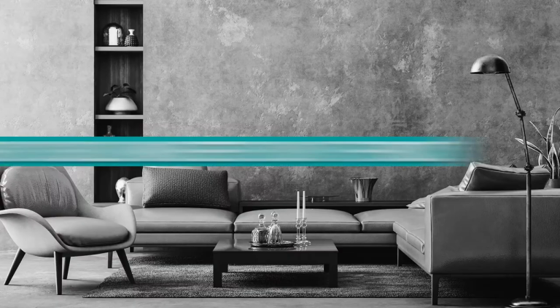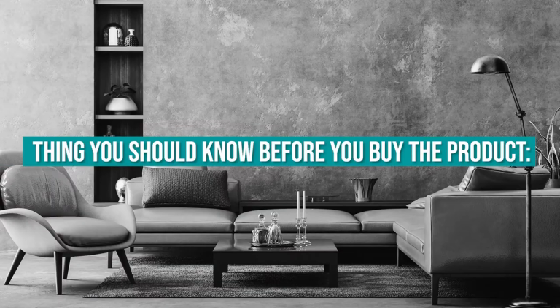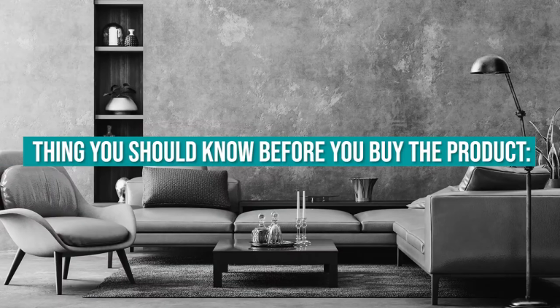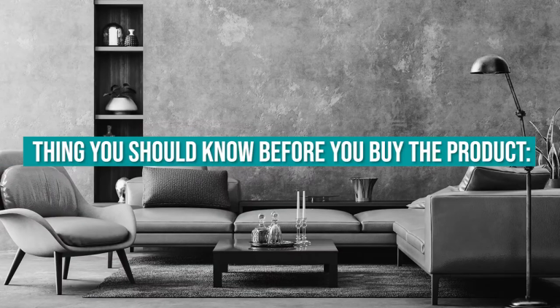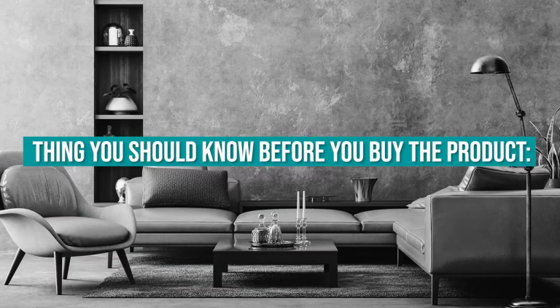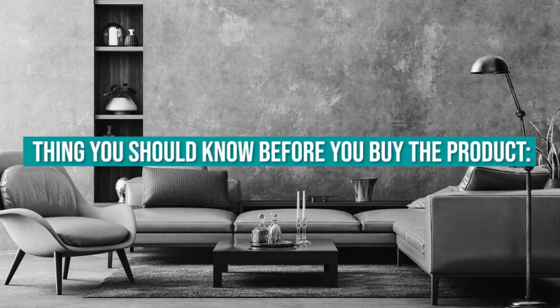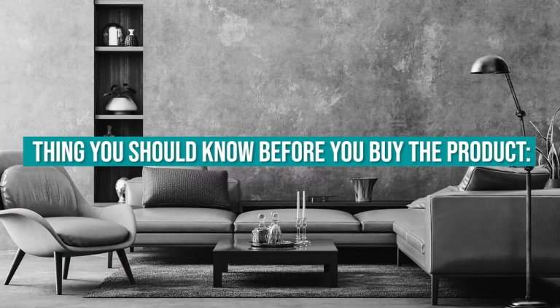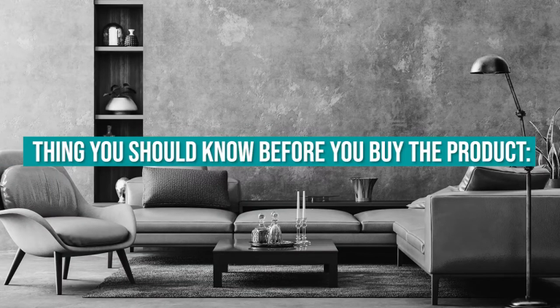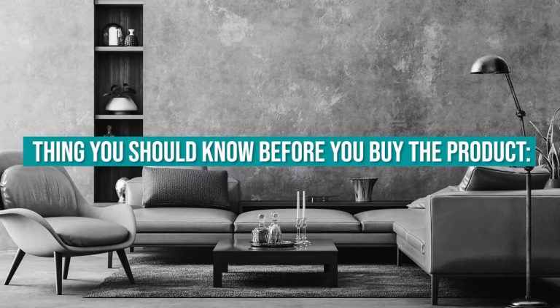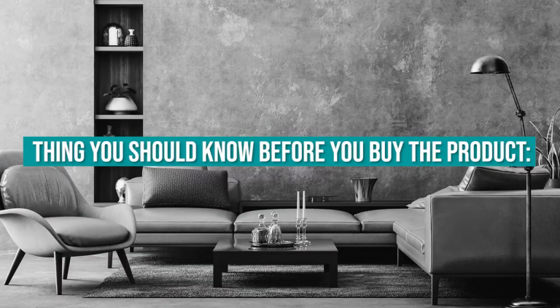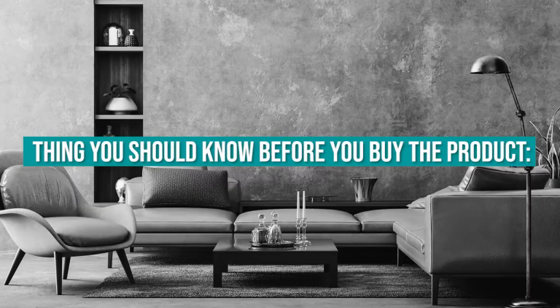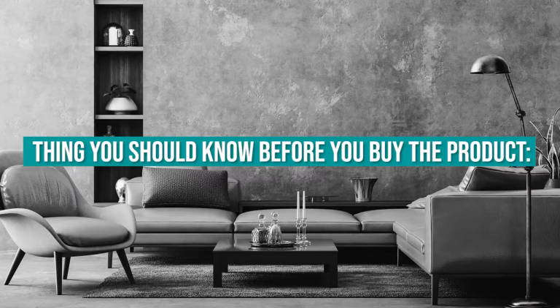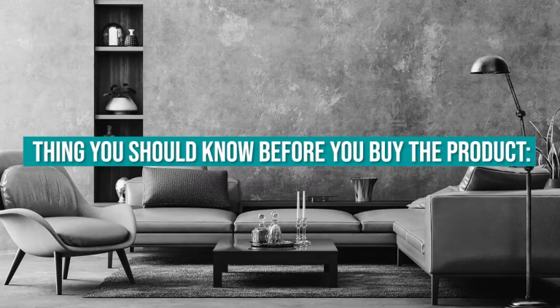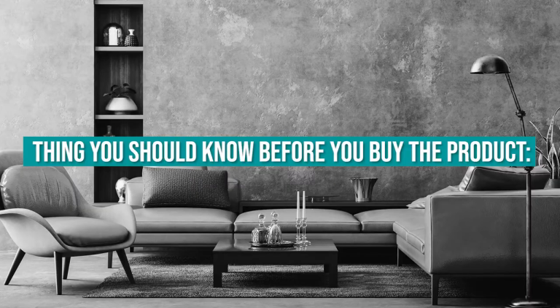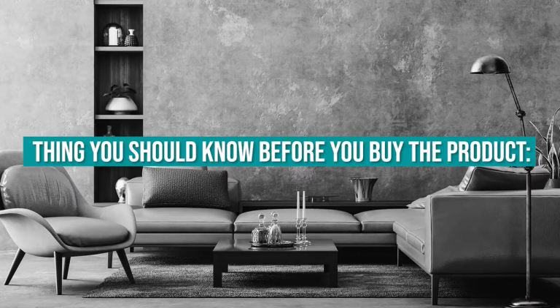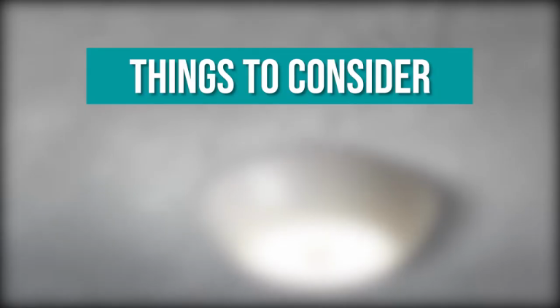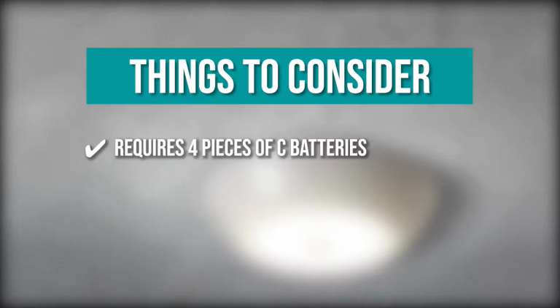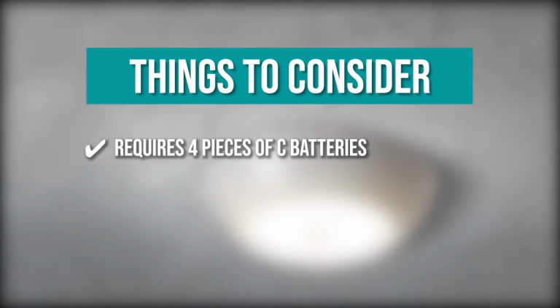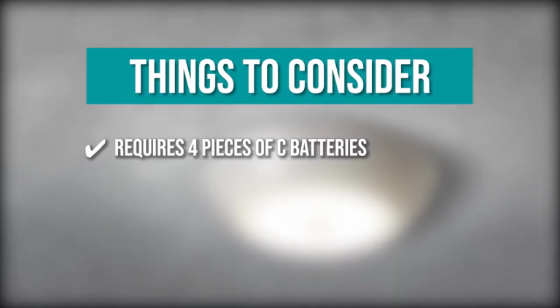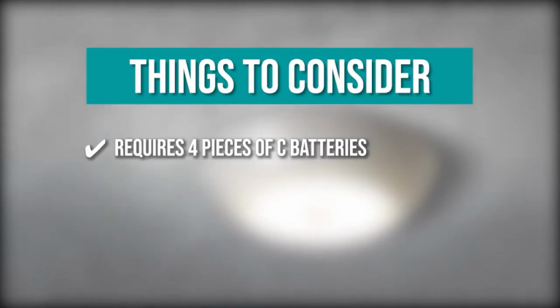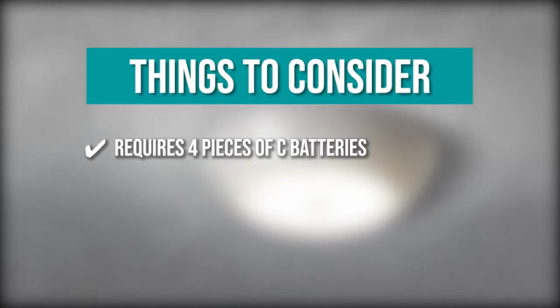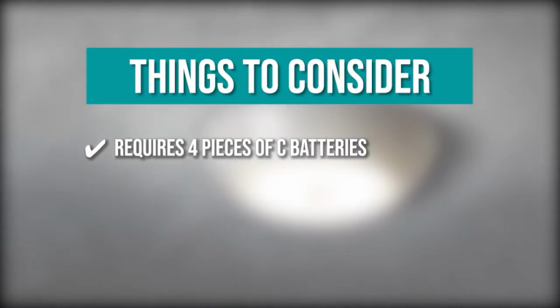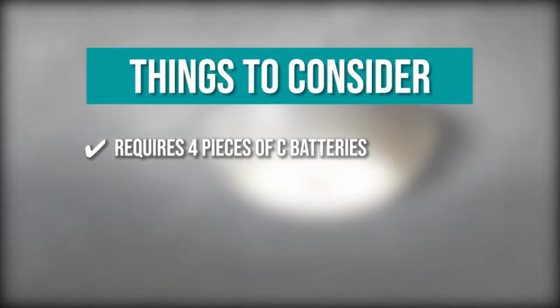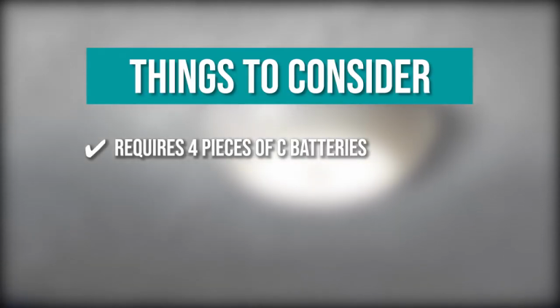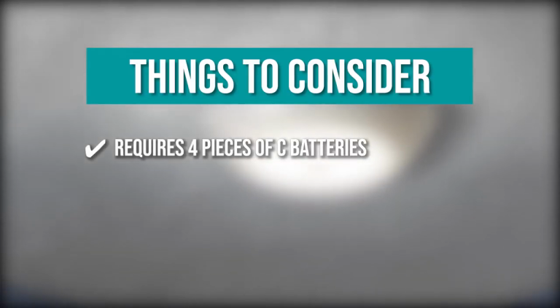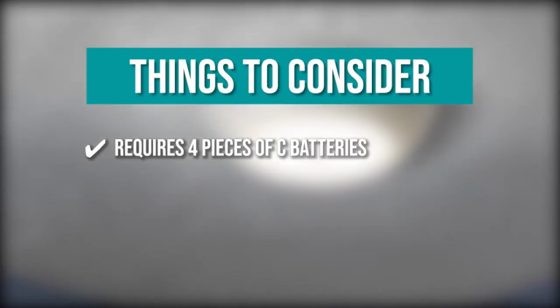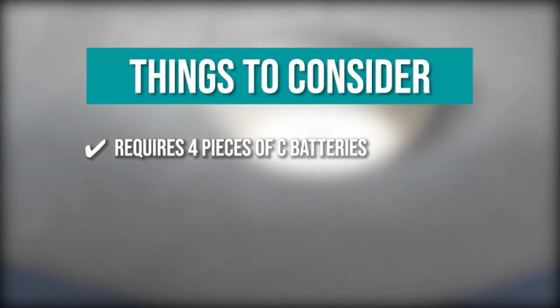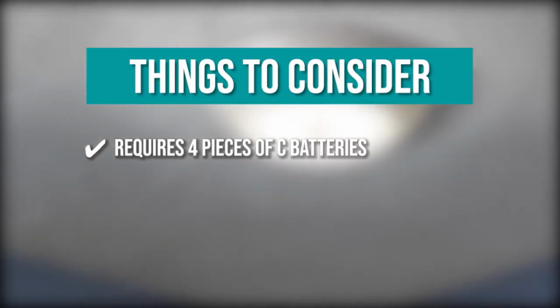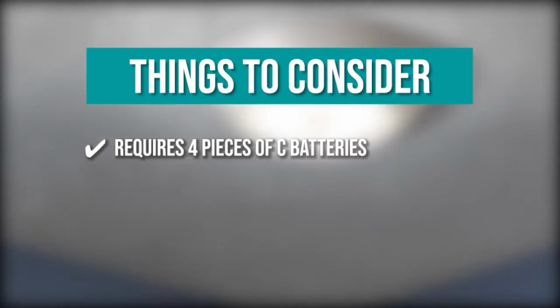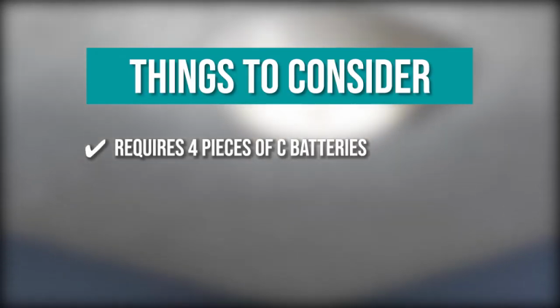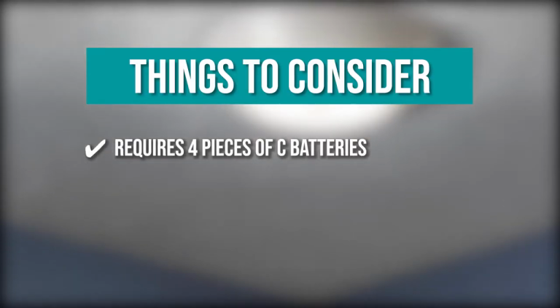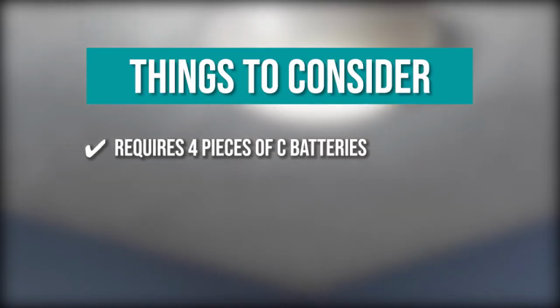Keeping all that in mind, the thing you should know before you buy the product is that the light is battery-operated and requires four pieces of C batteries.